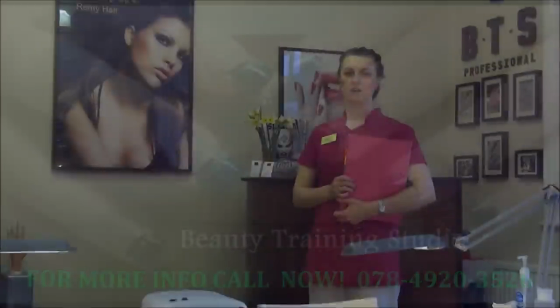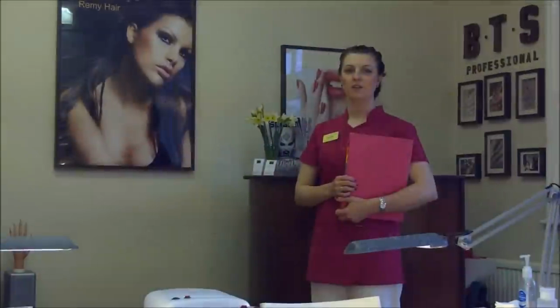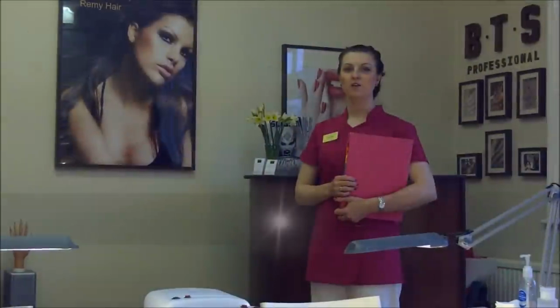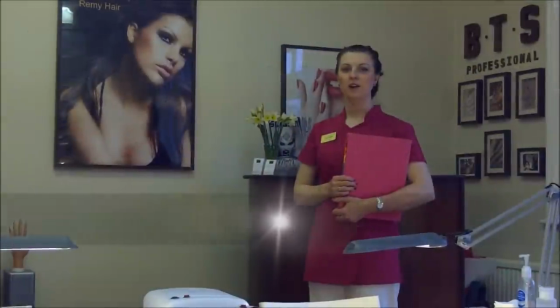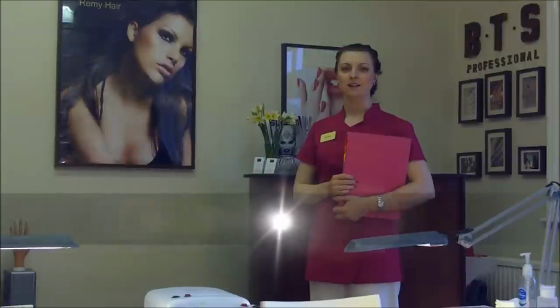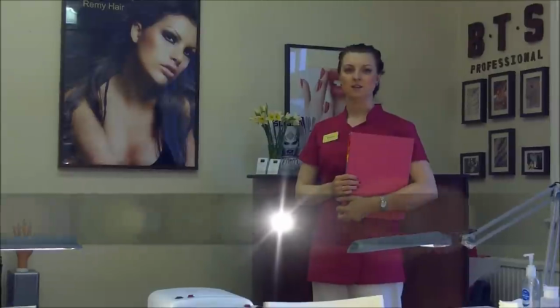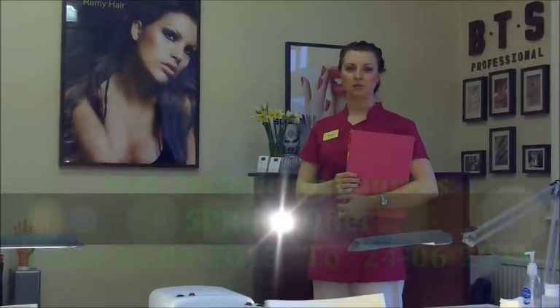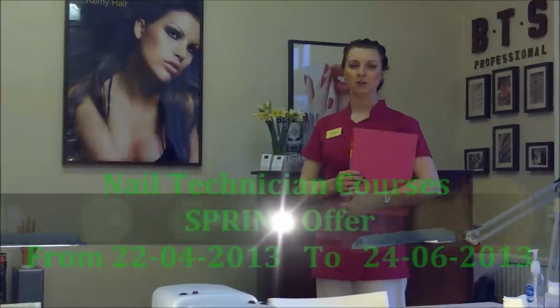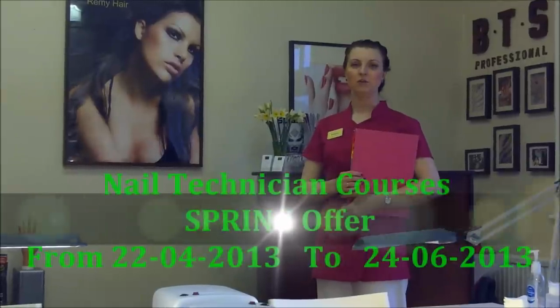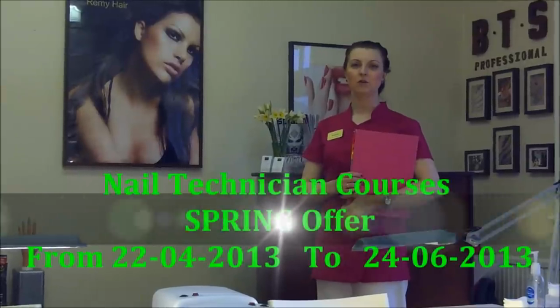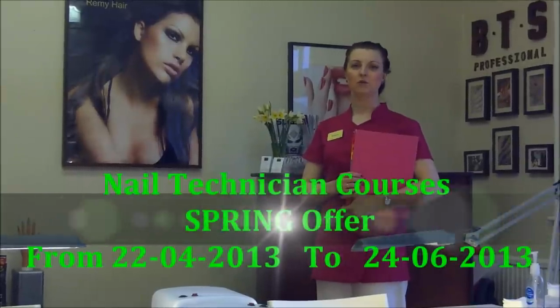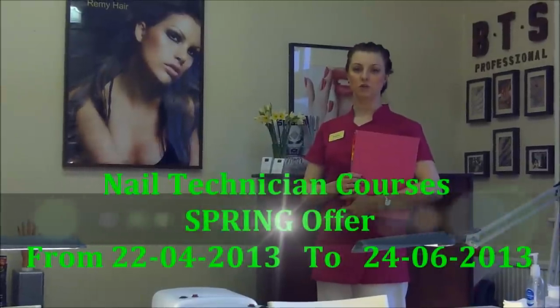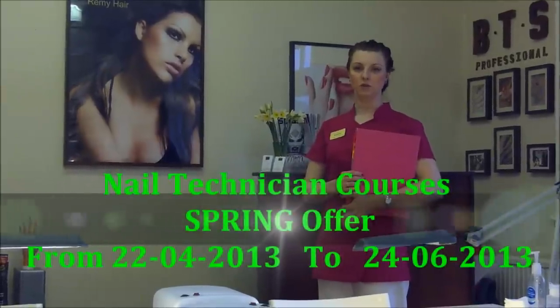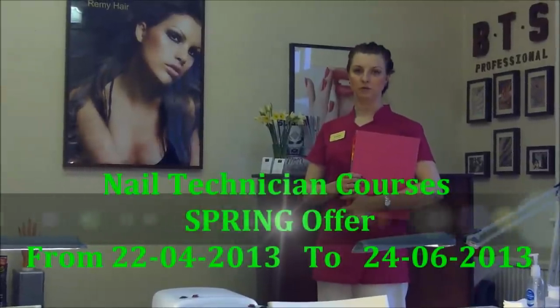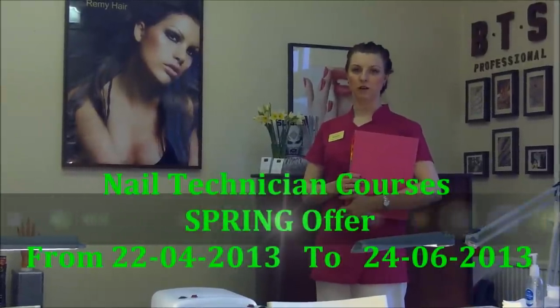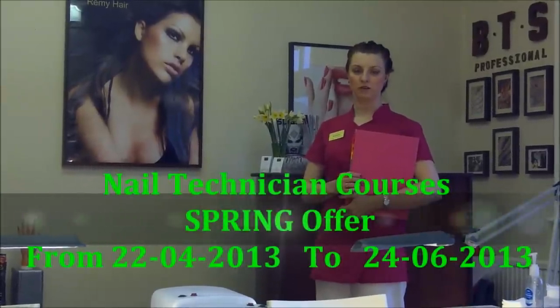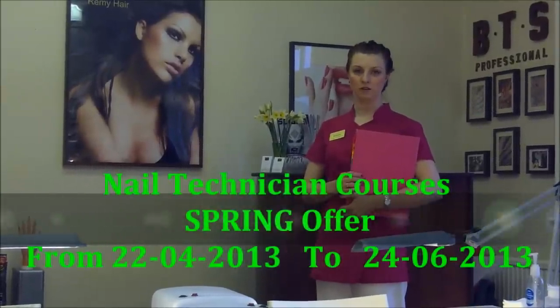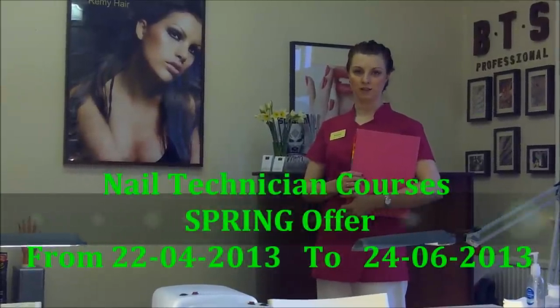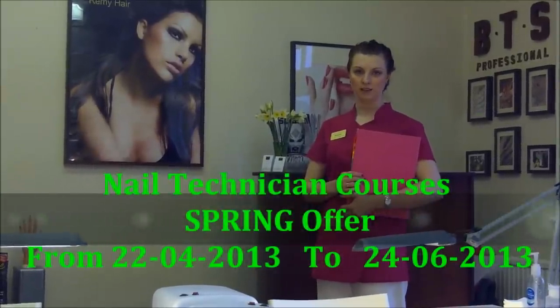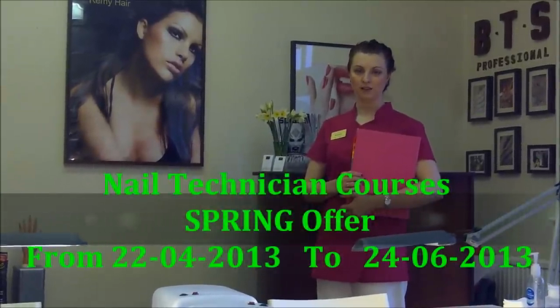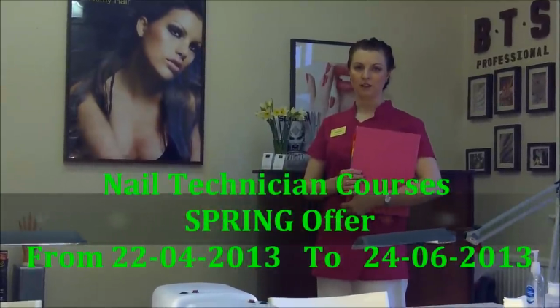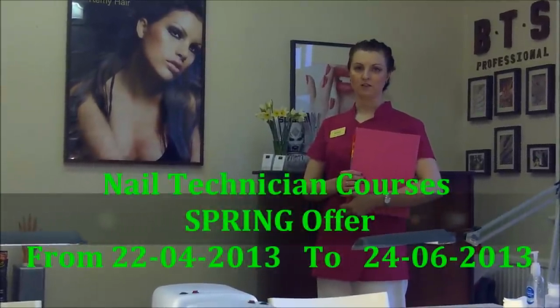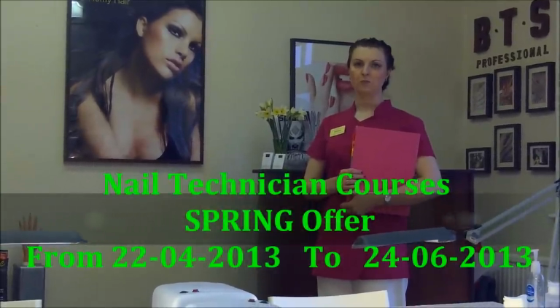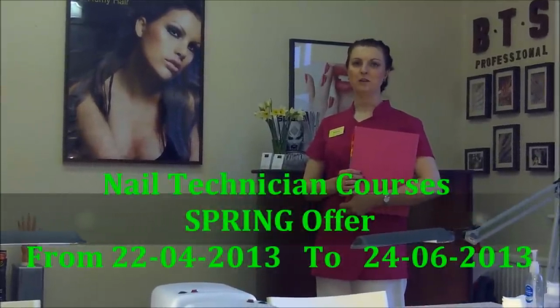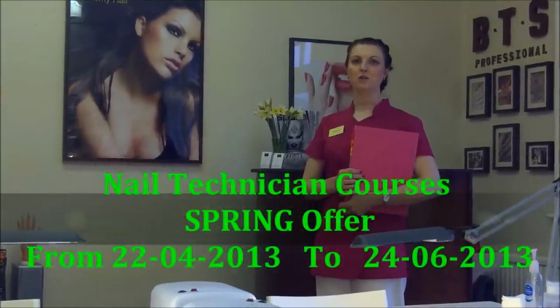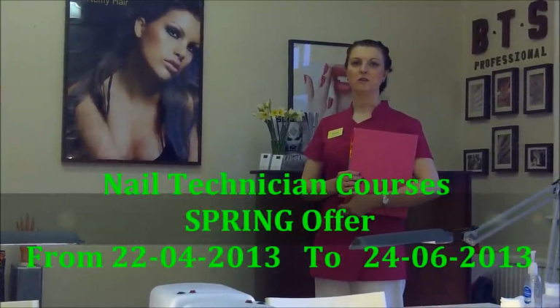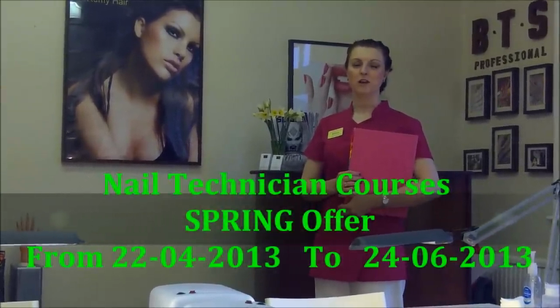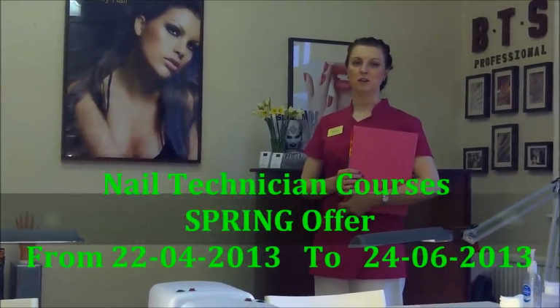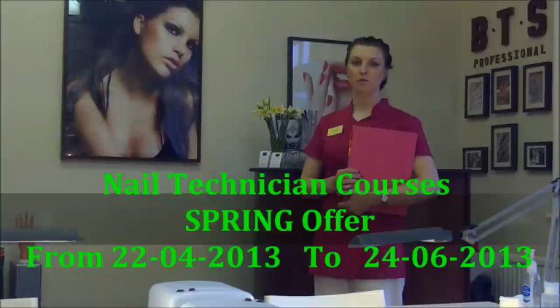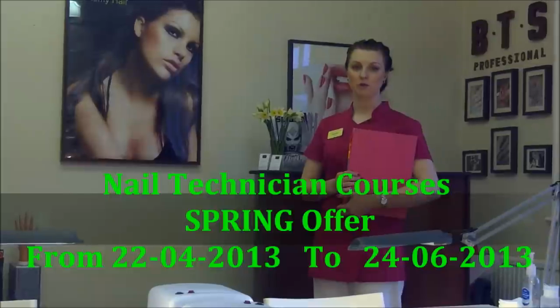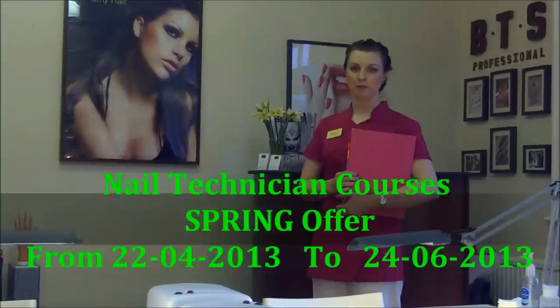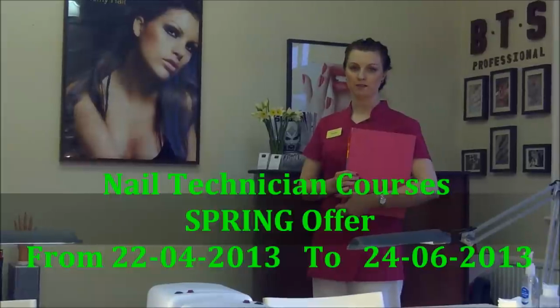The offer ends on the 24th of June 2013, so please don't miss out and book your space.